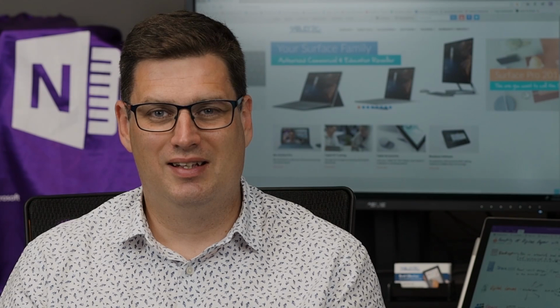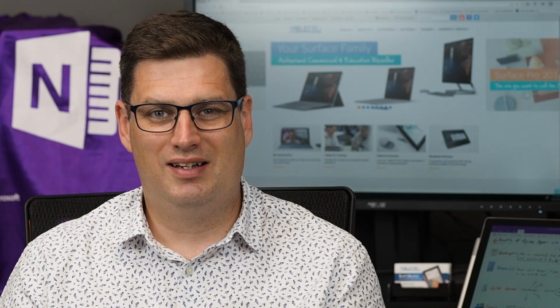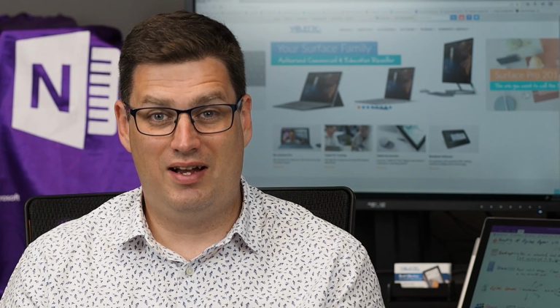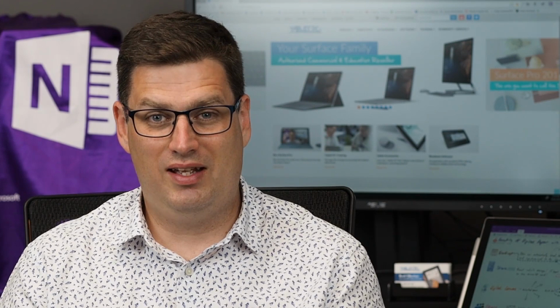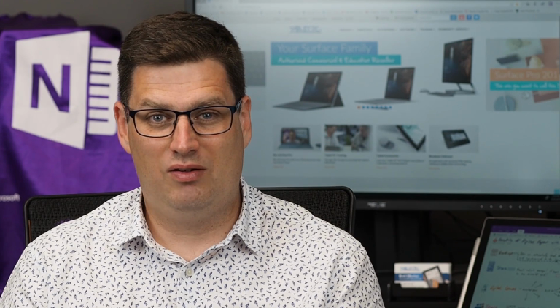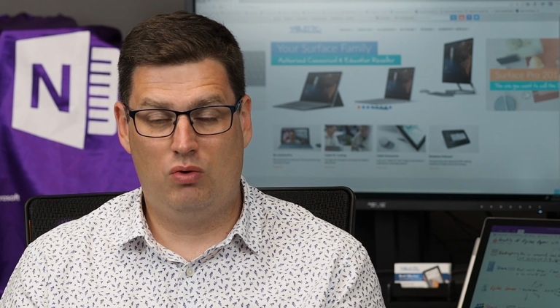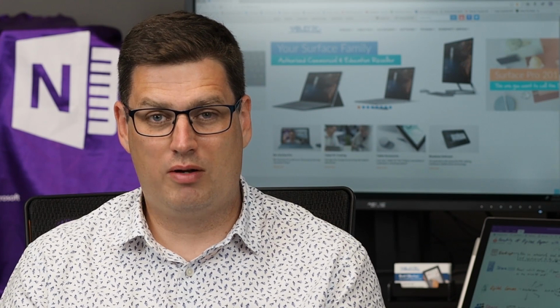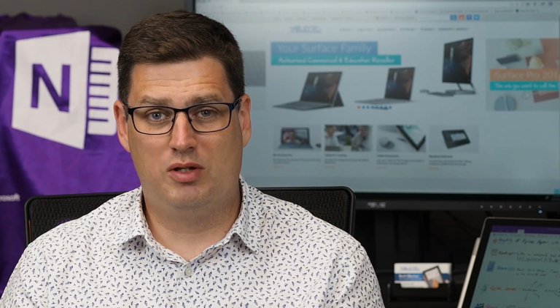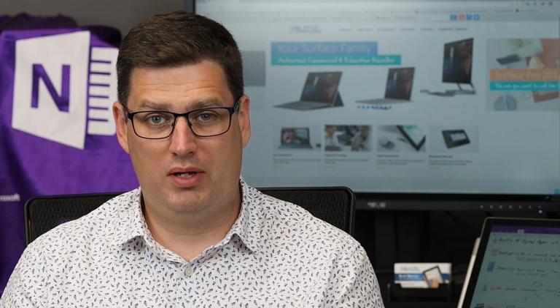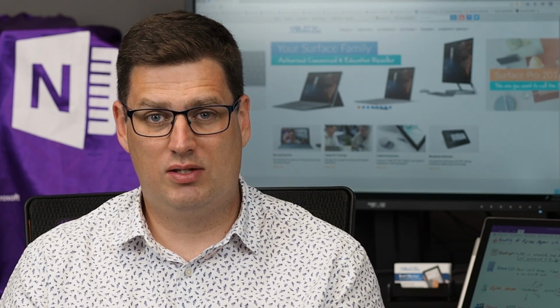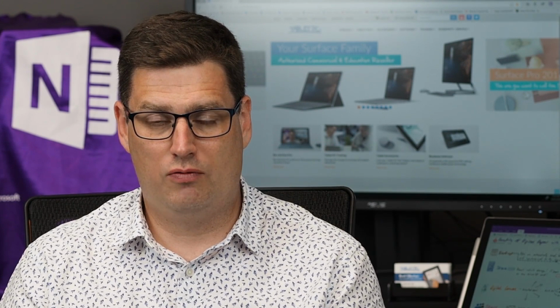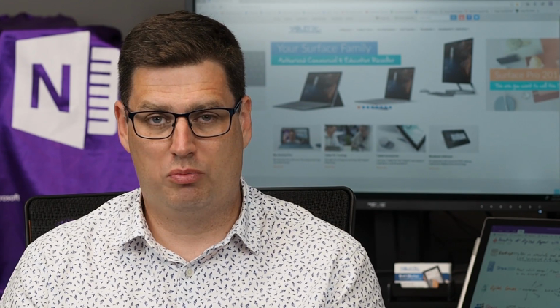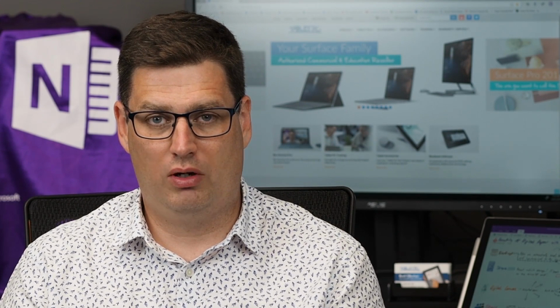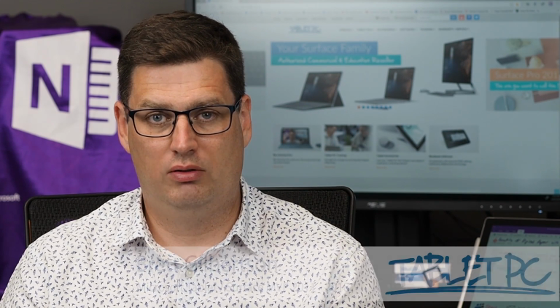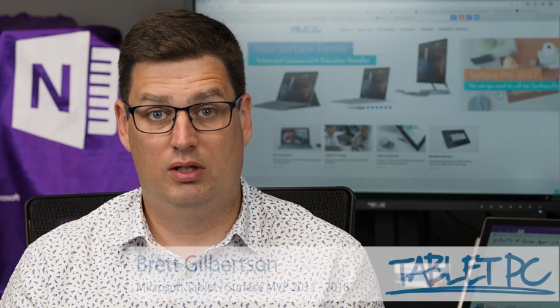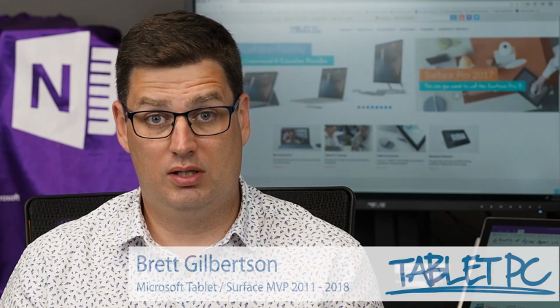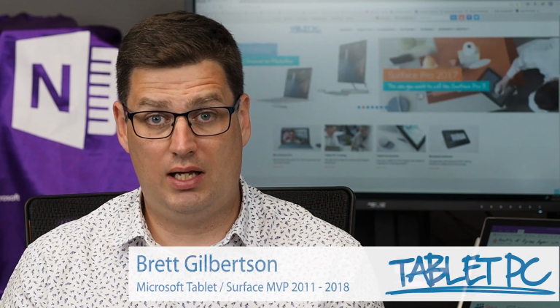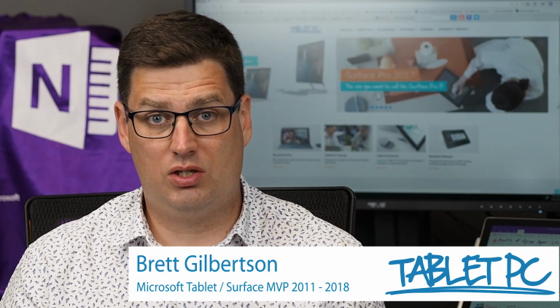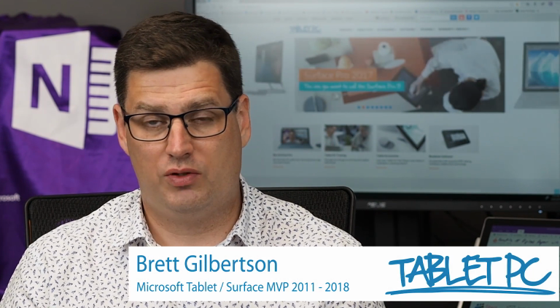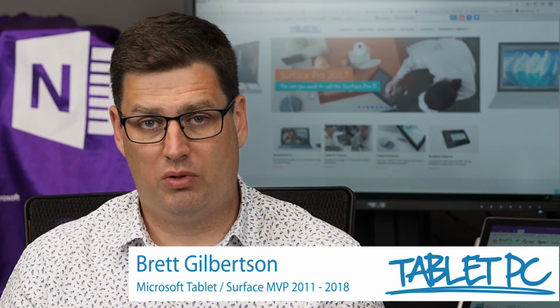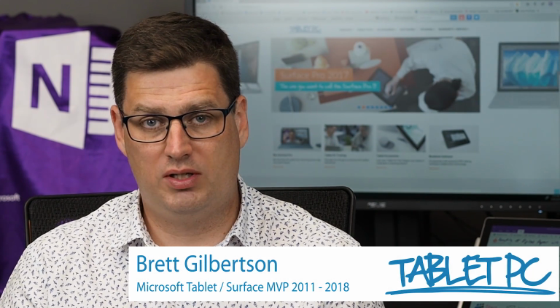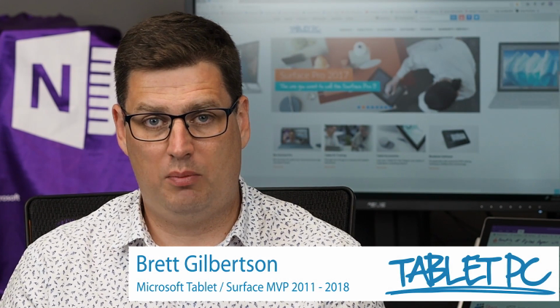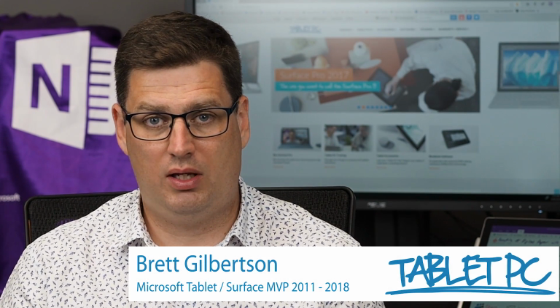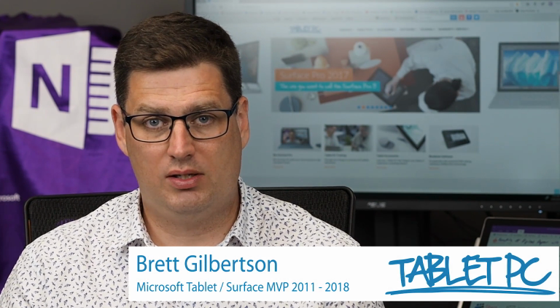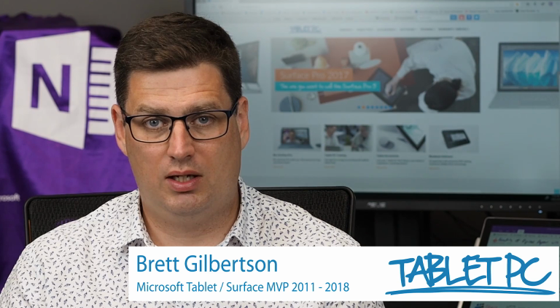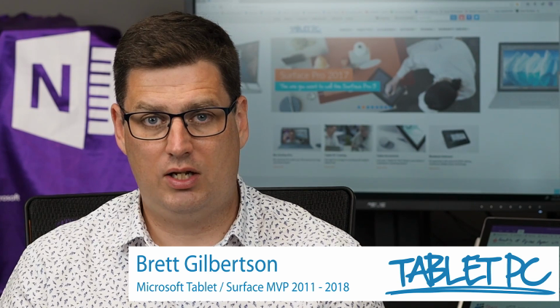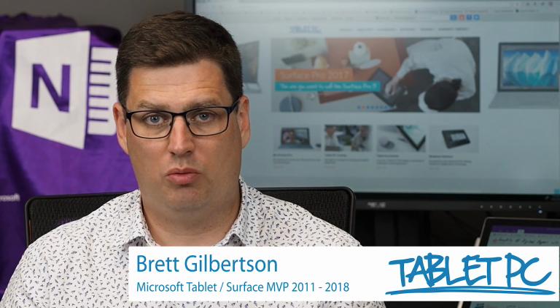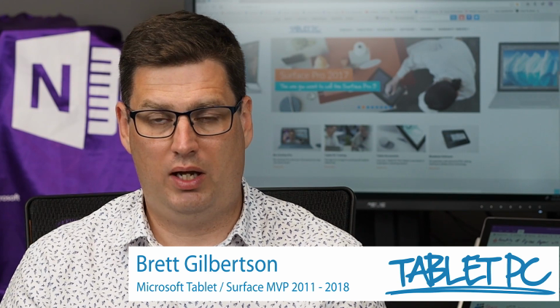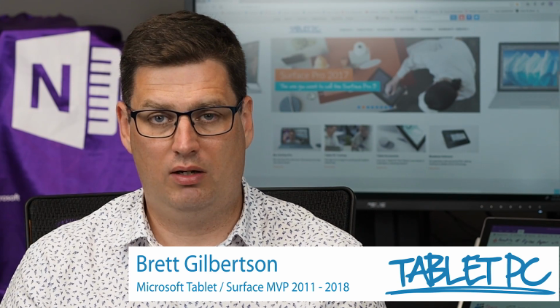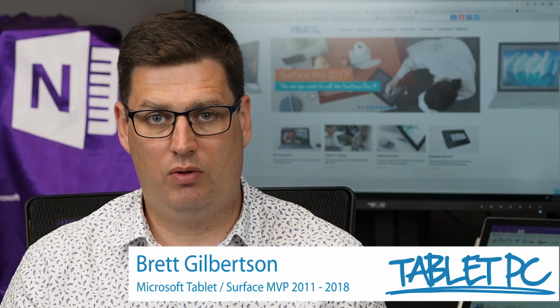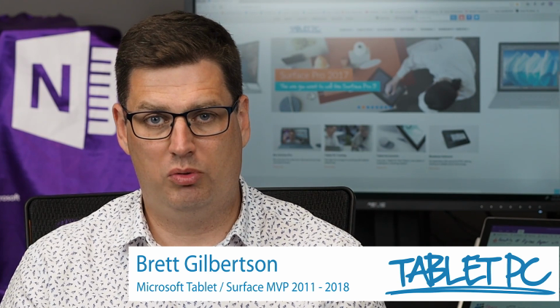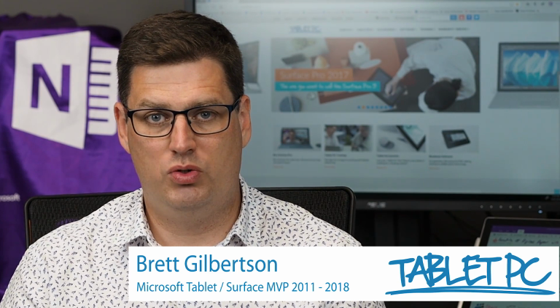Hi there, welcome to Be A Surface Pro. Today's Surface Pro tip is connect your pen with Bluetooth.